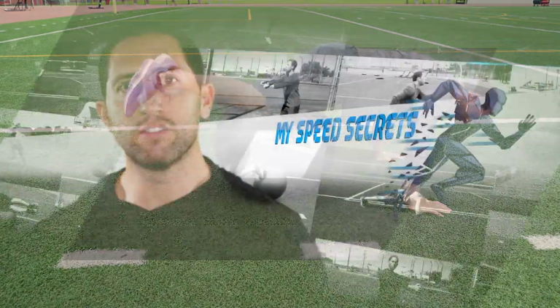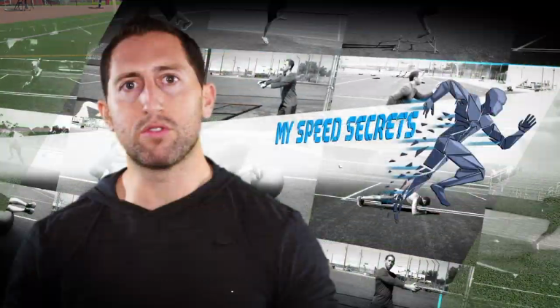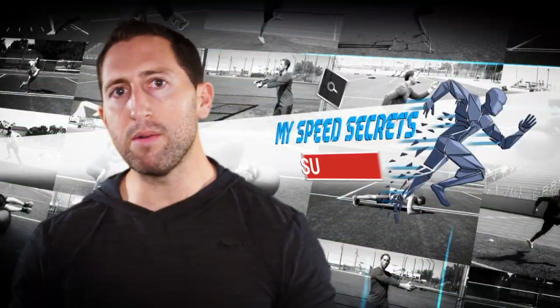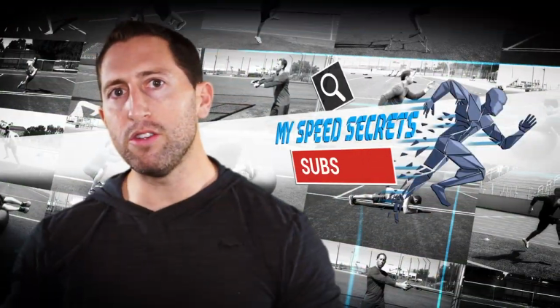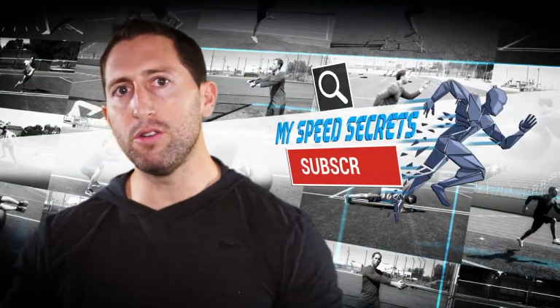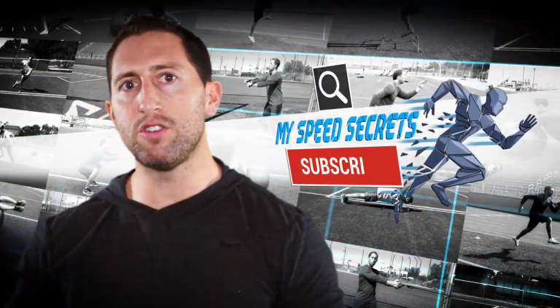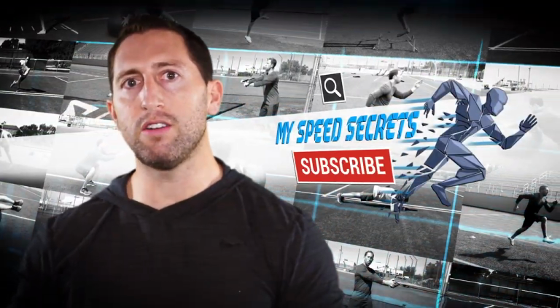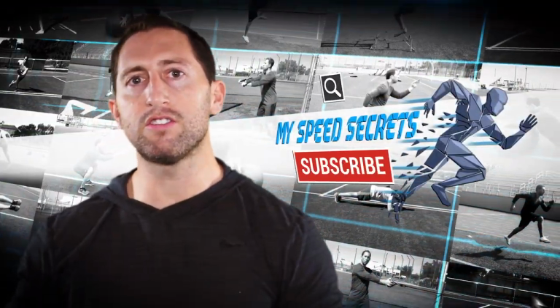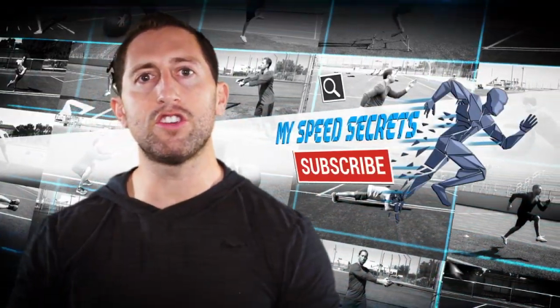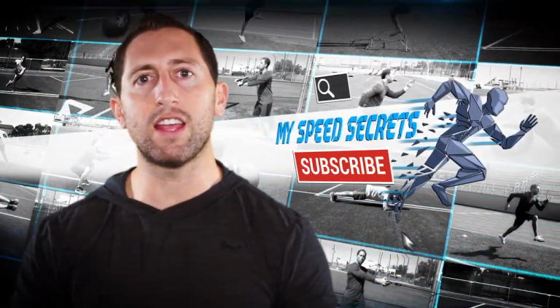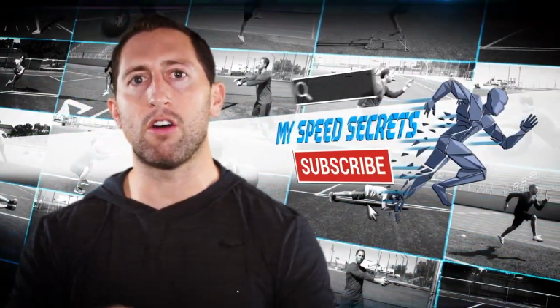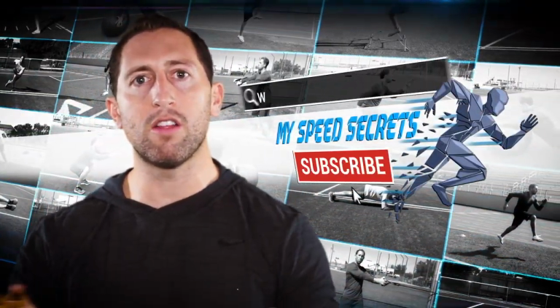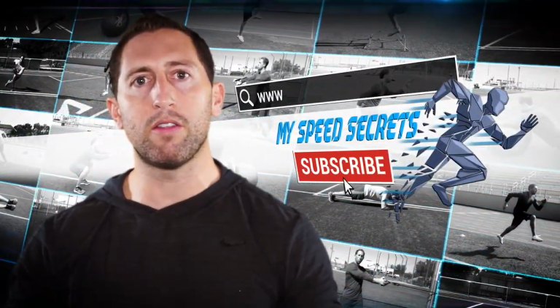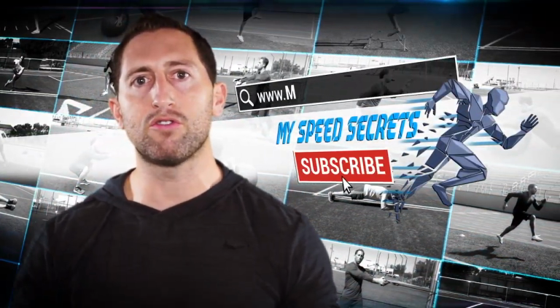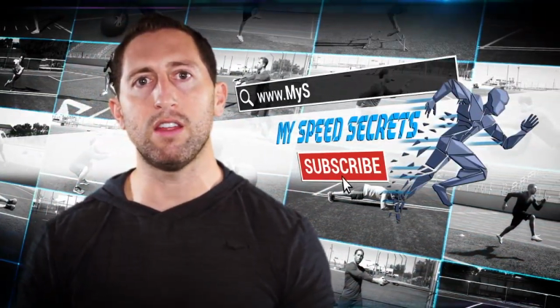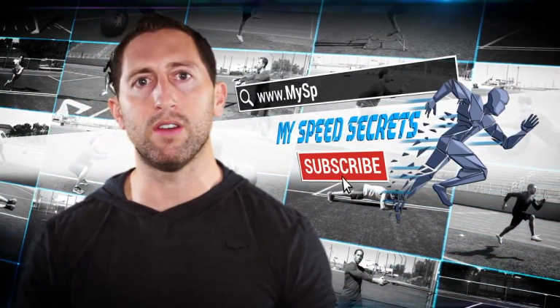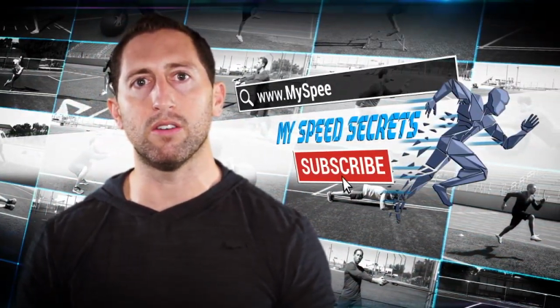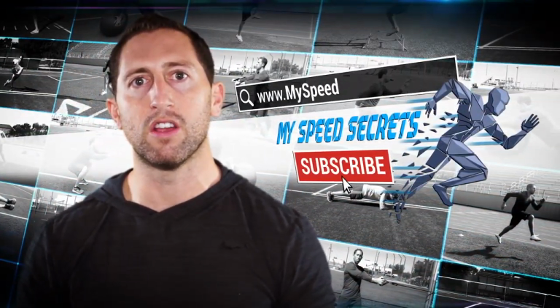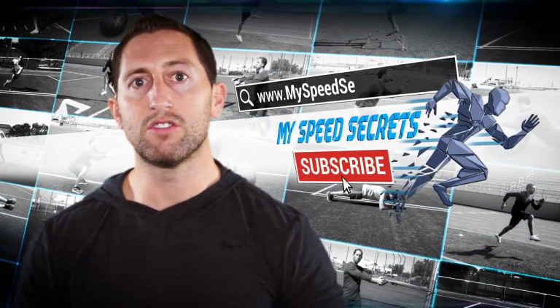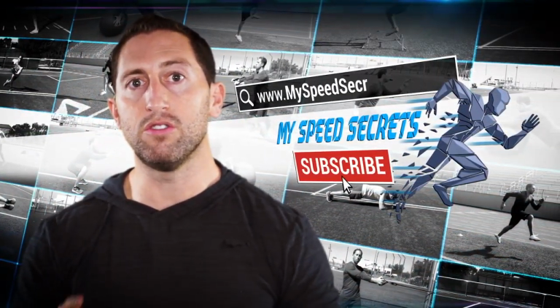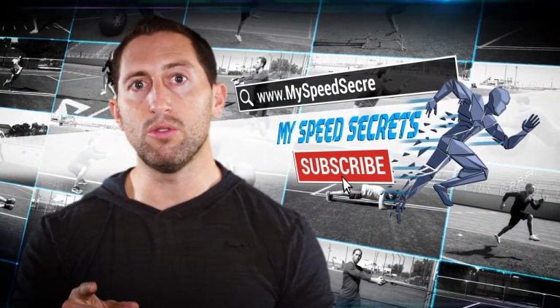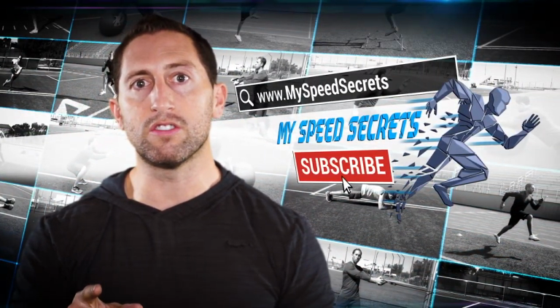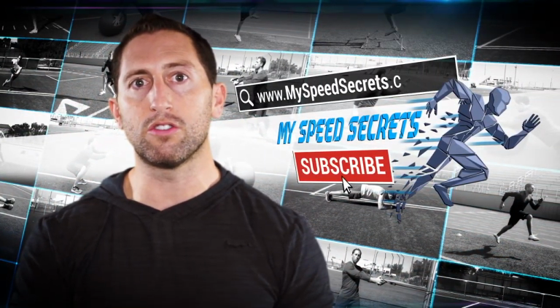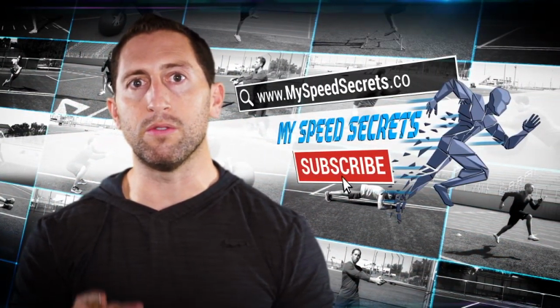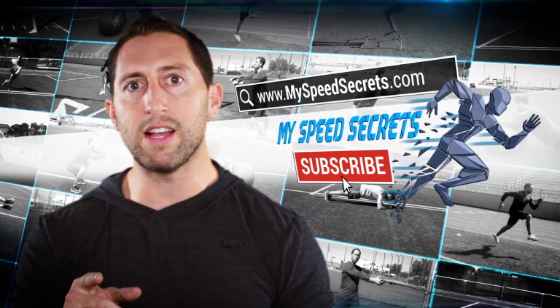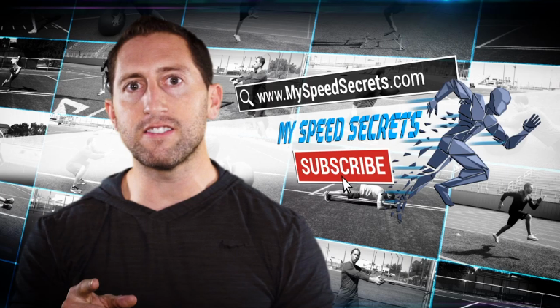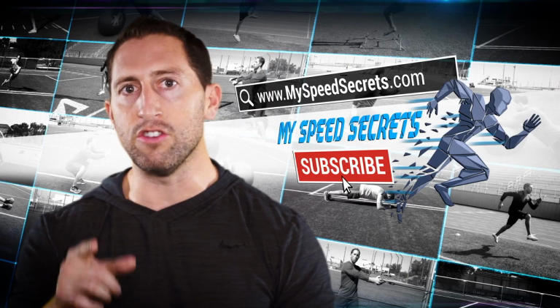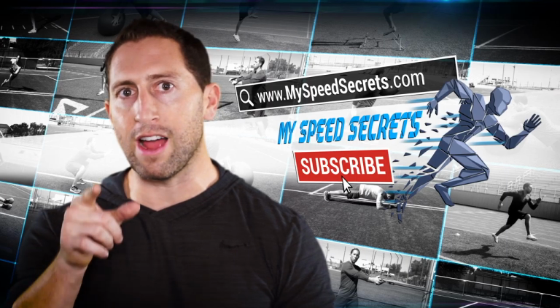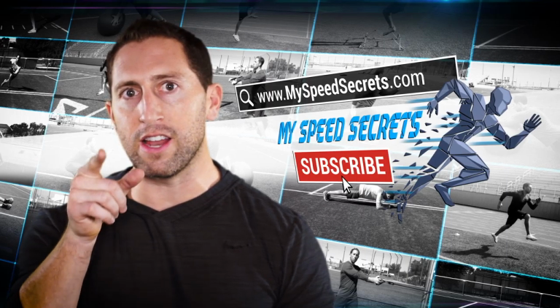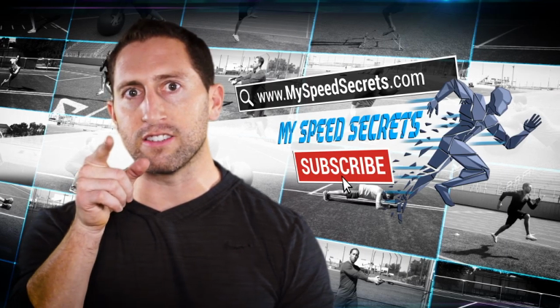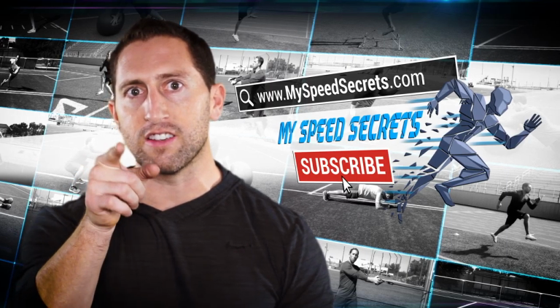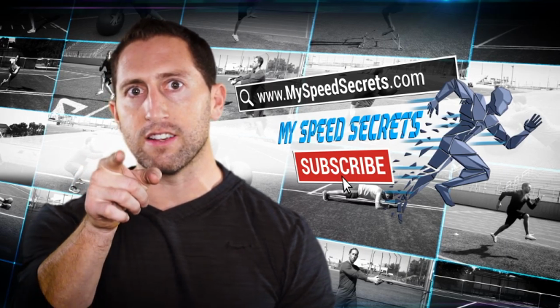Subscribe to my YouTube channel and start checking out all of my other training videos so you can start to invest in your athletic success.